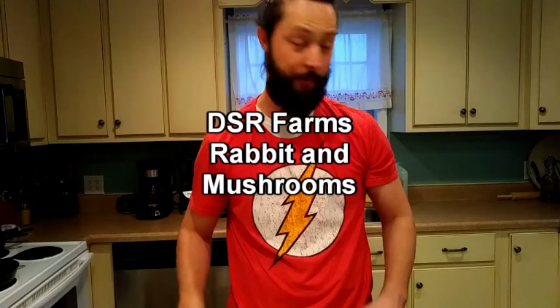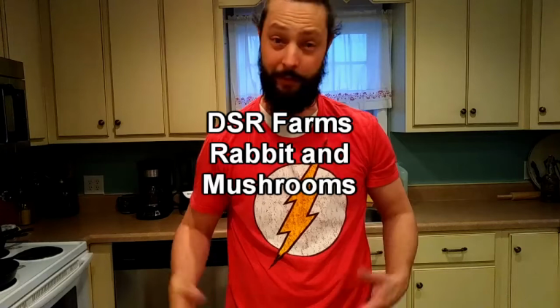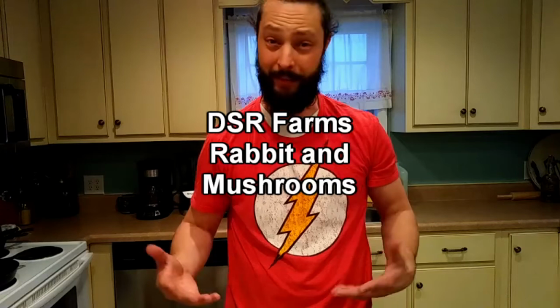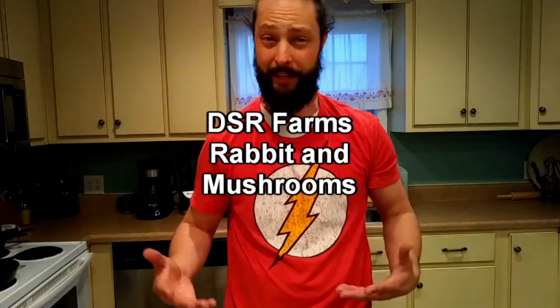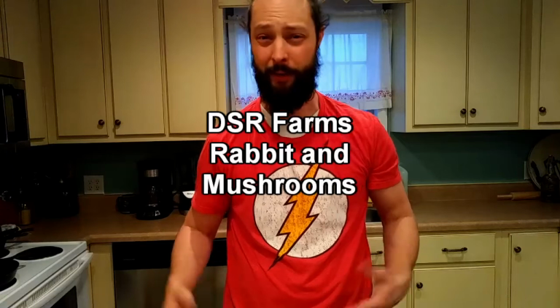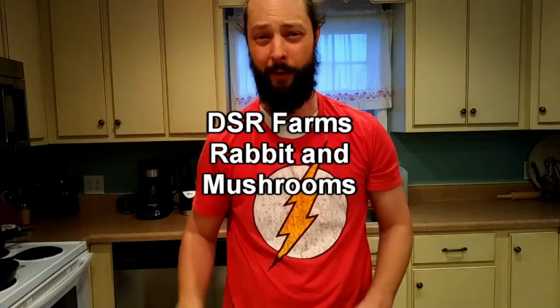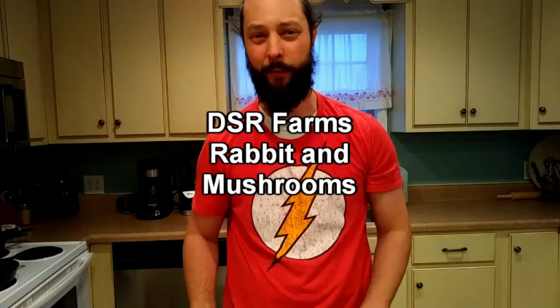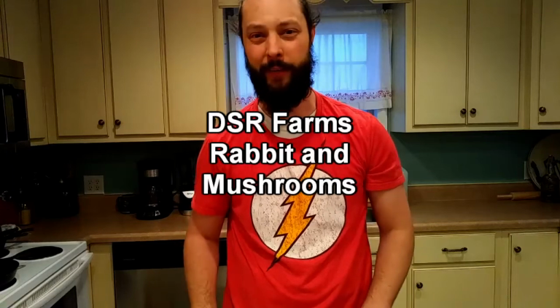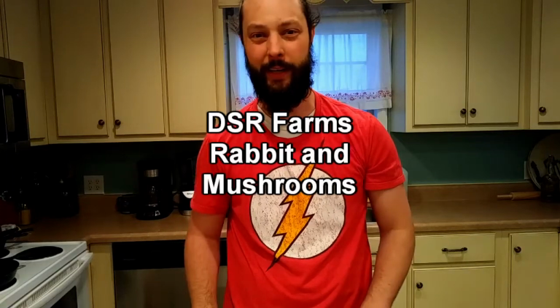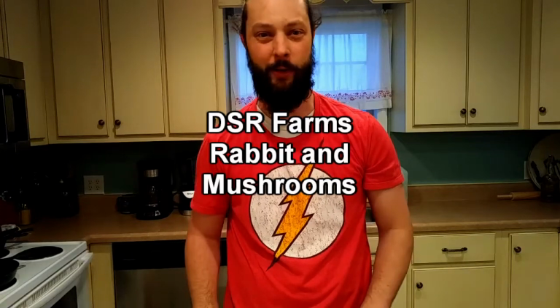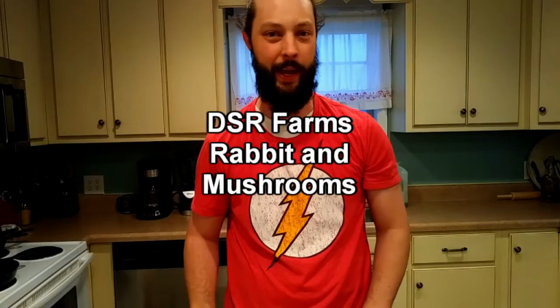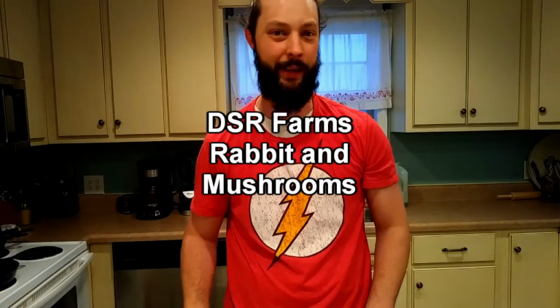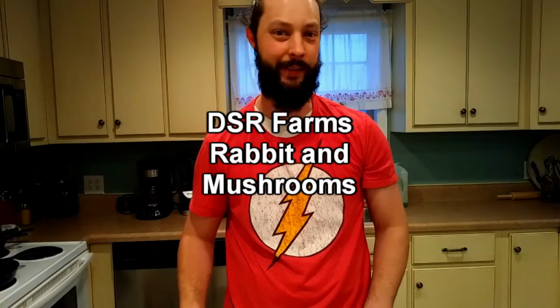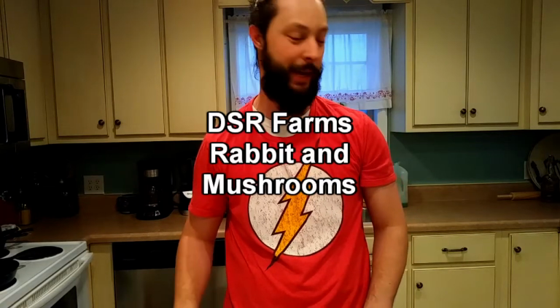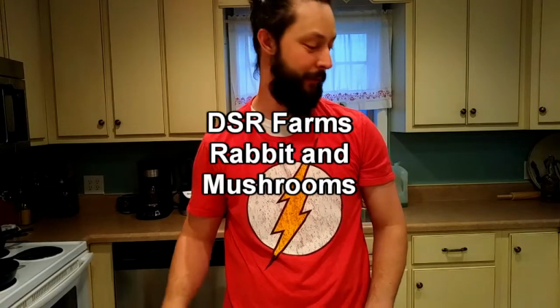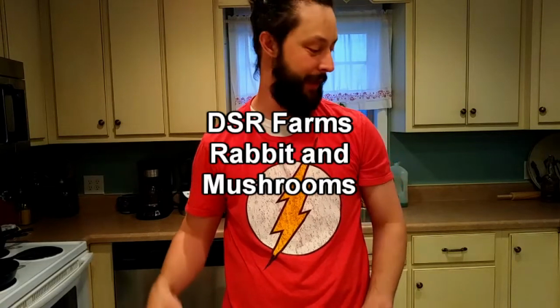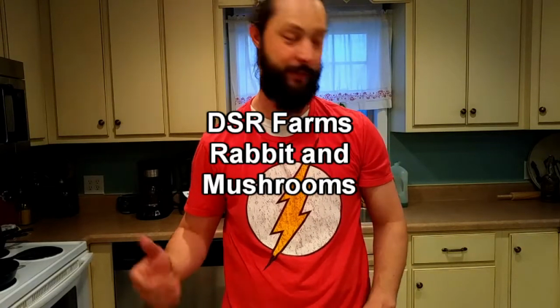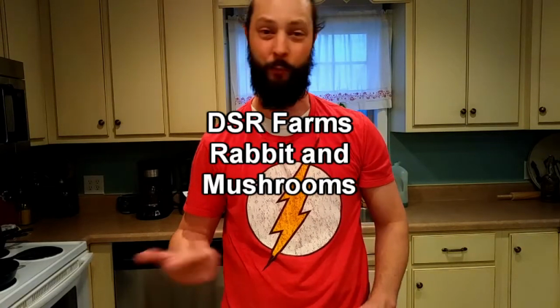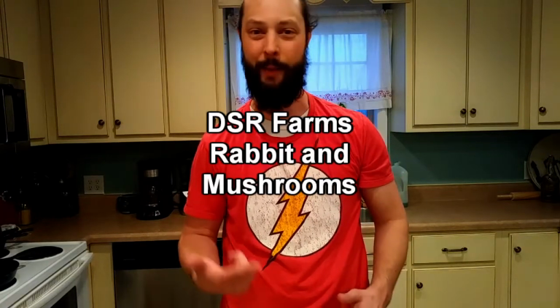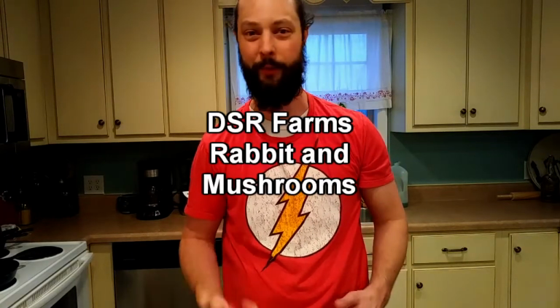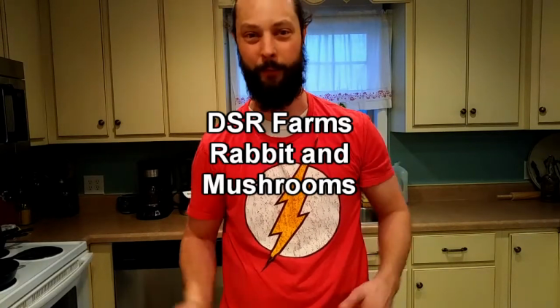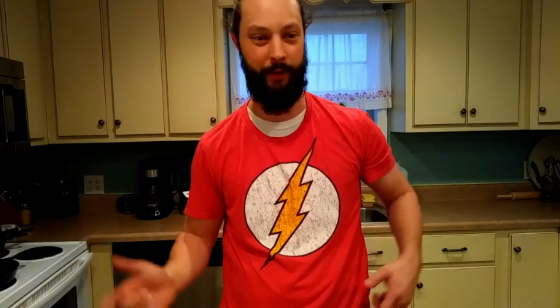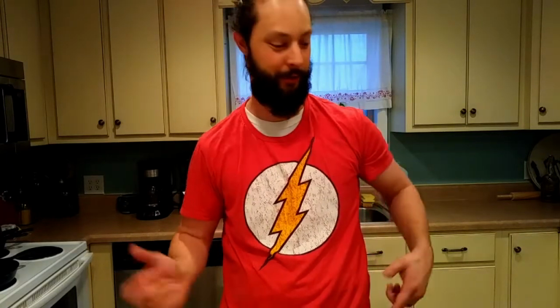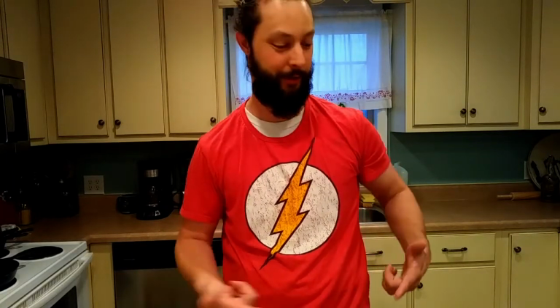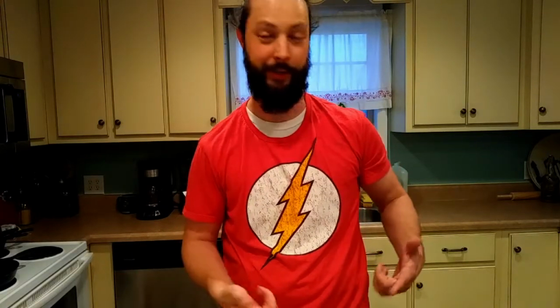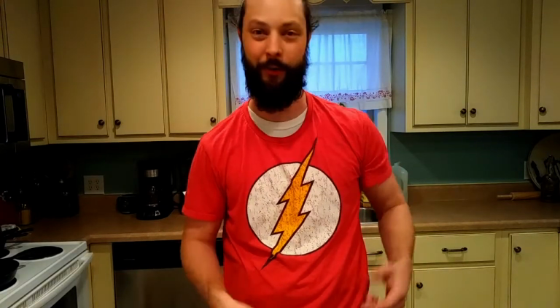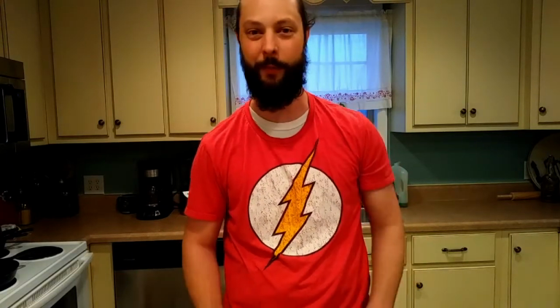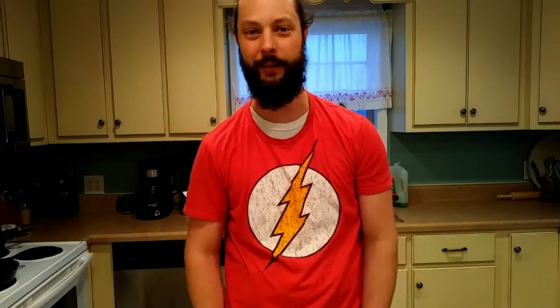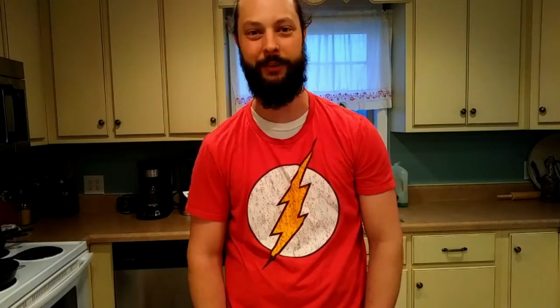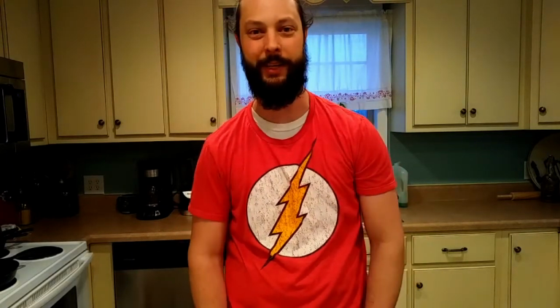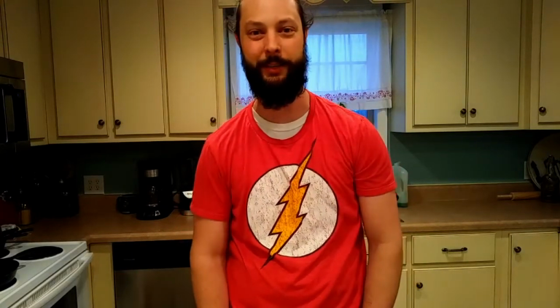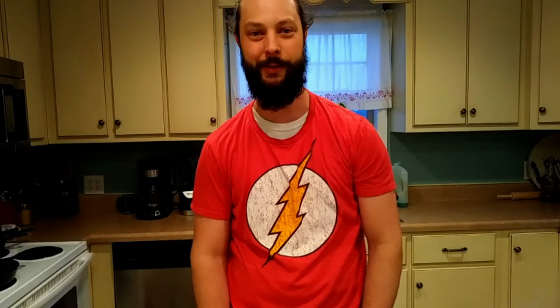Another DSR Farms video and today we've got some rabbit and we're gonna cook it in the crock pot and just get into it.